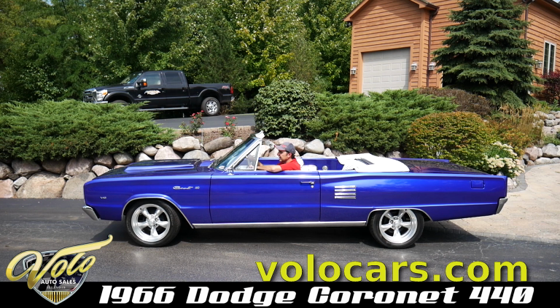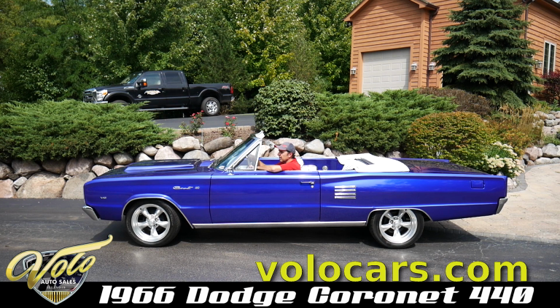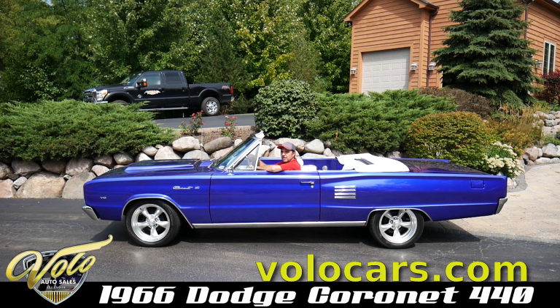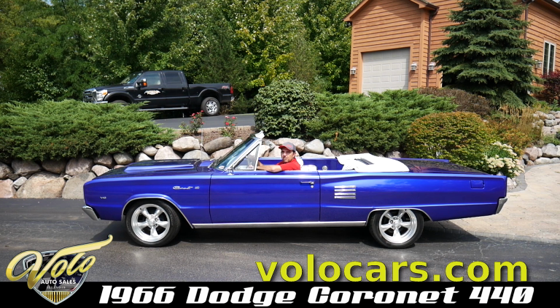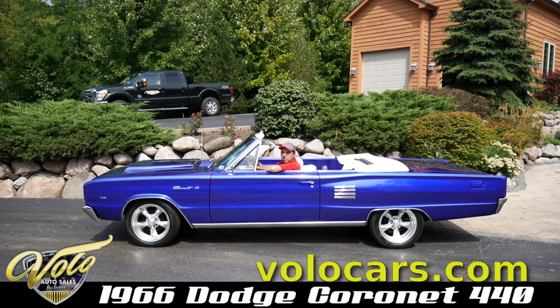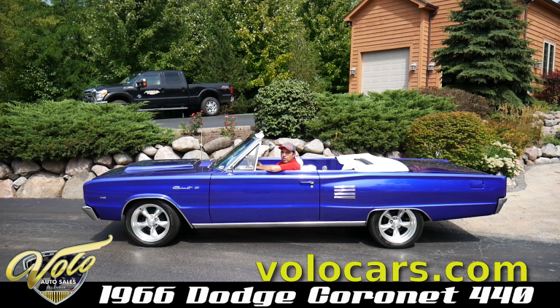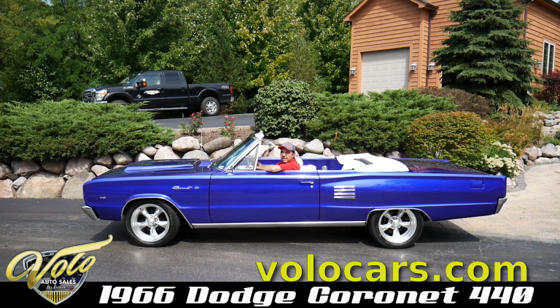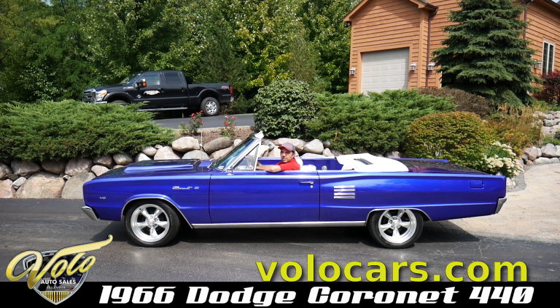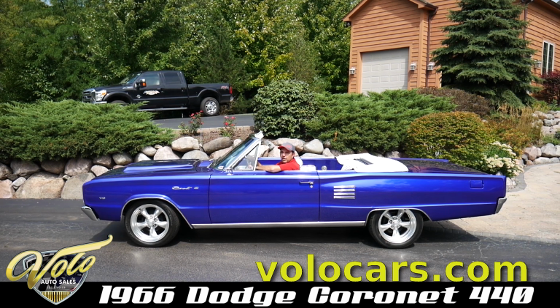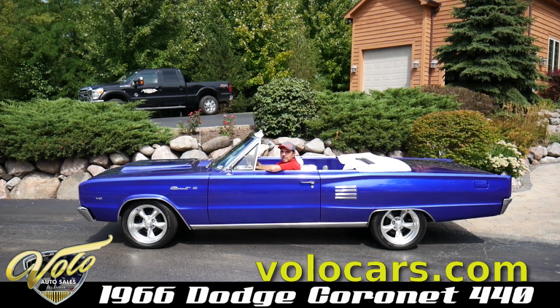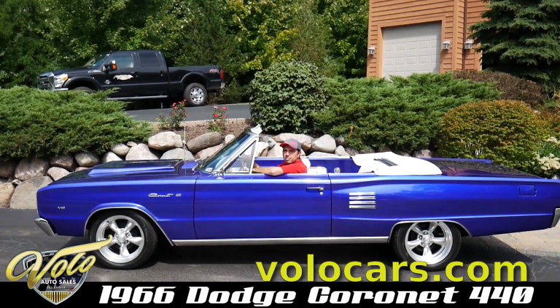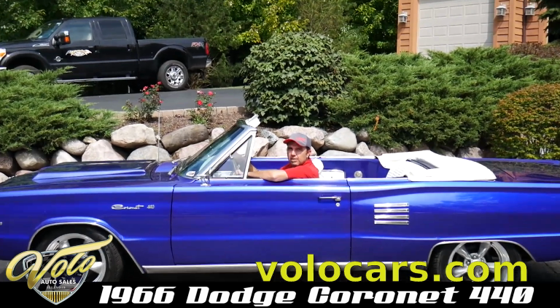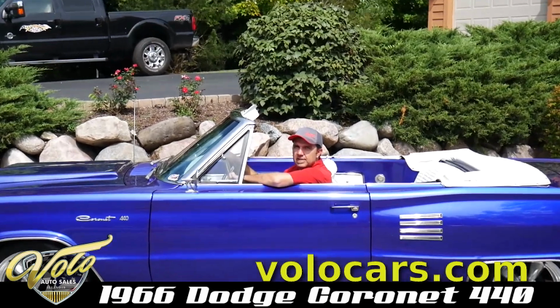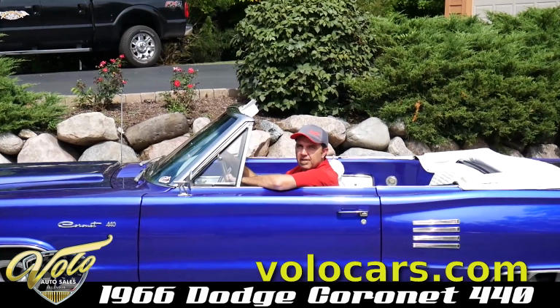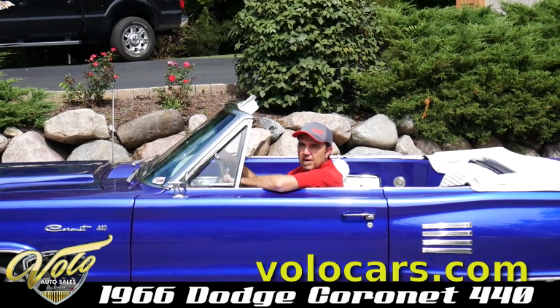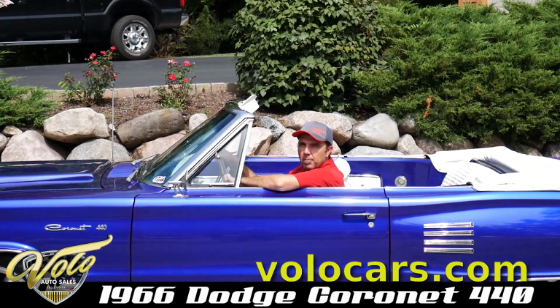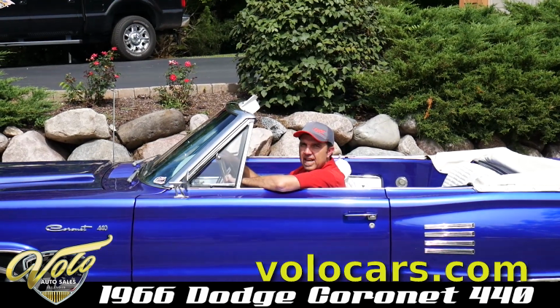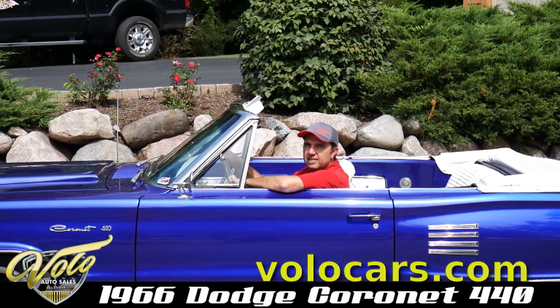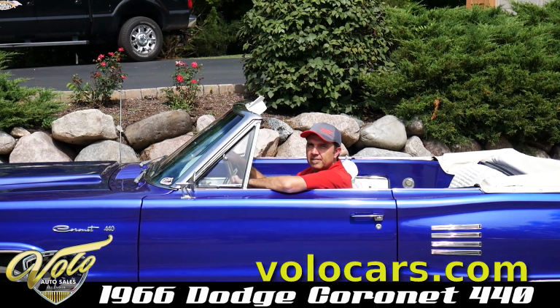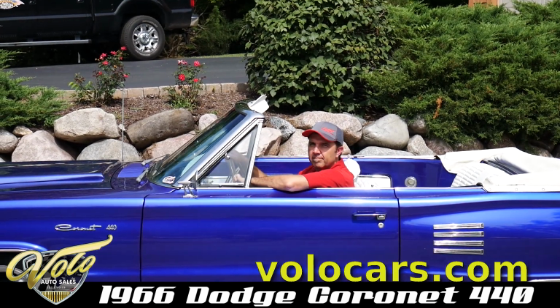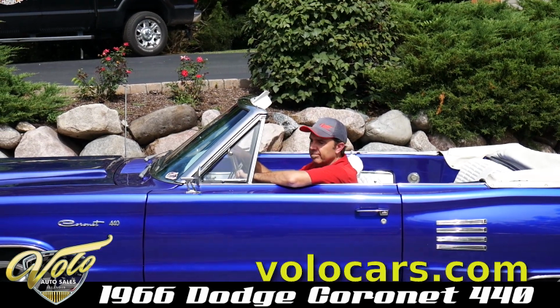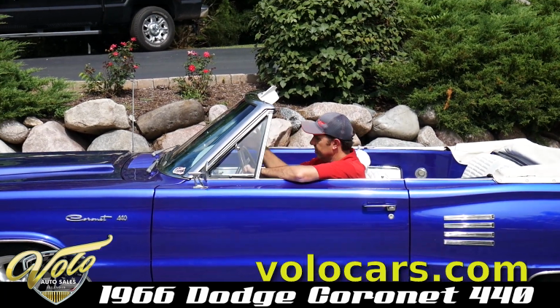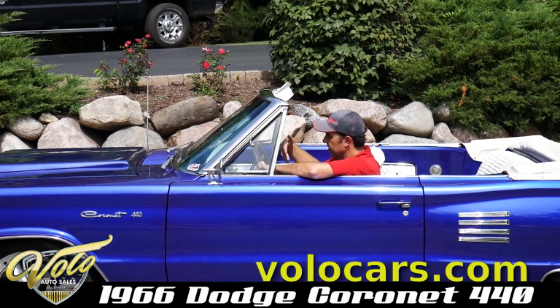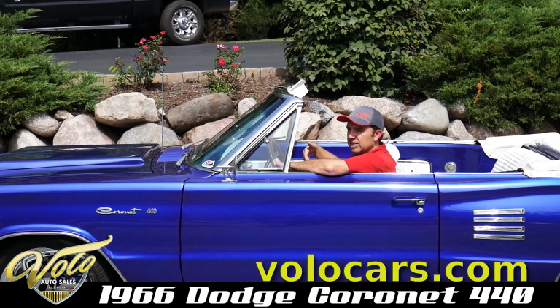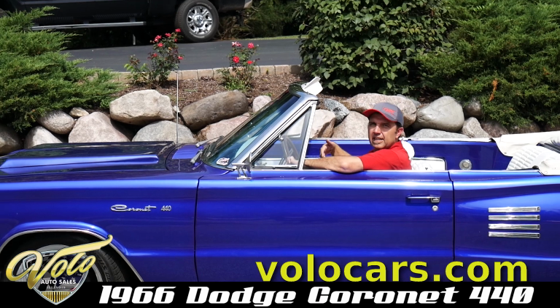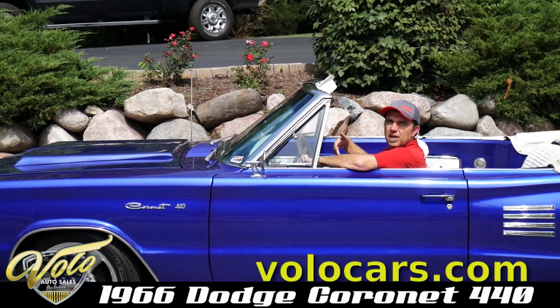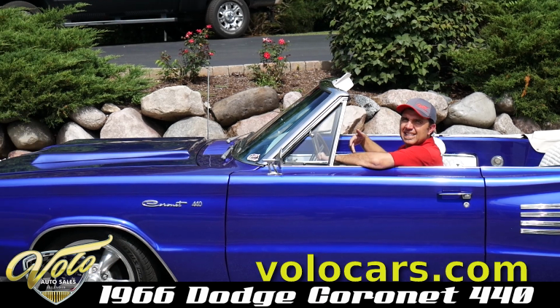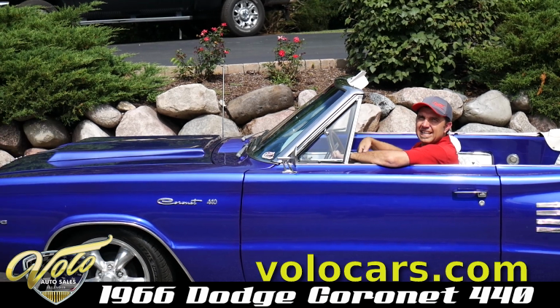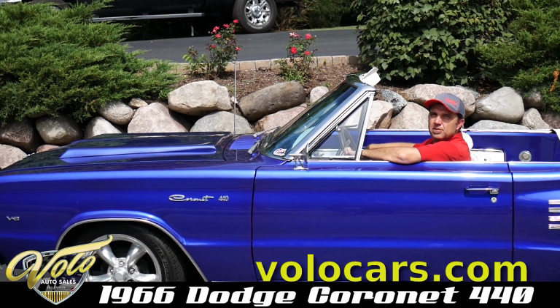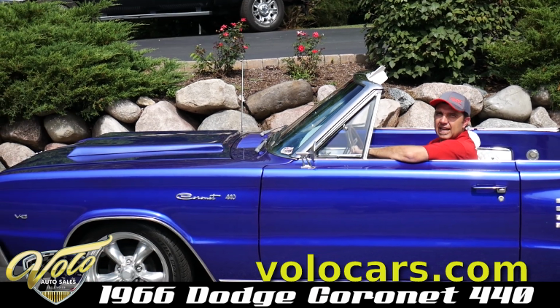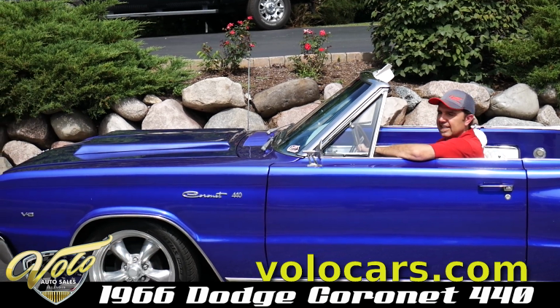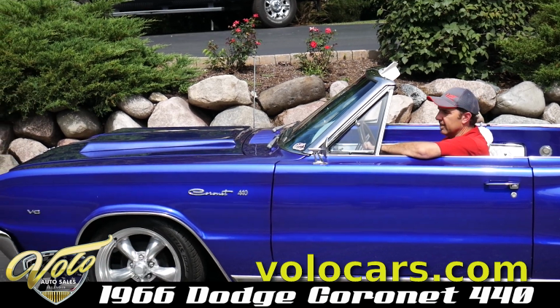It's also got a 440 under the hood, power steering, power brakes. It's sitting in bucket seats with a console.